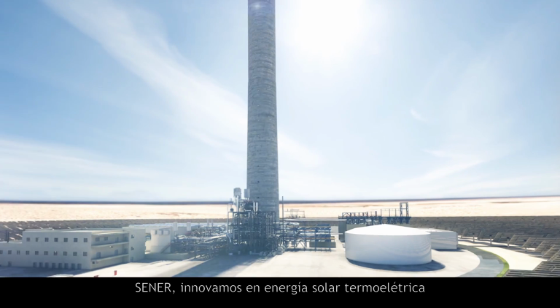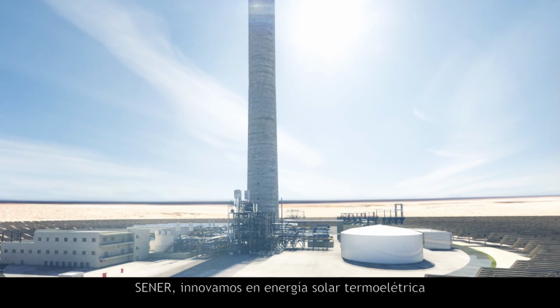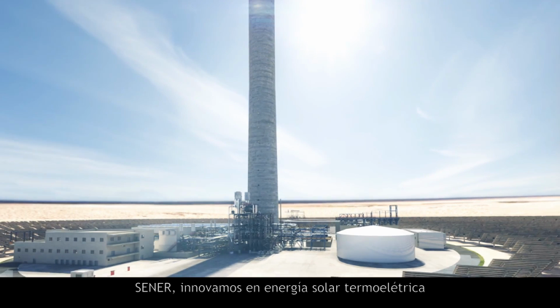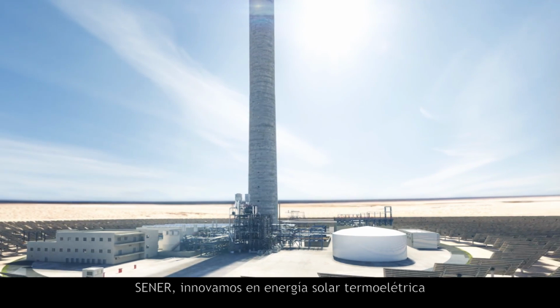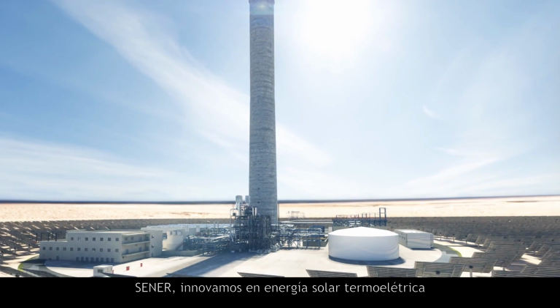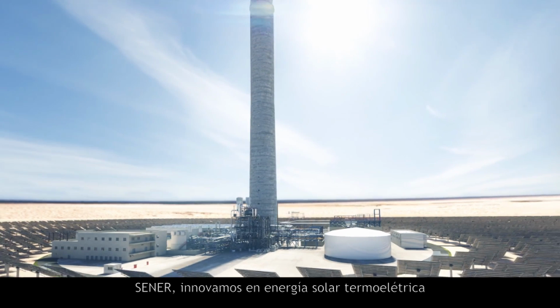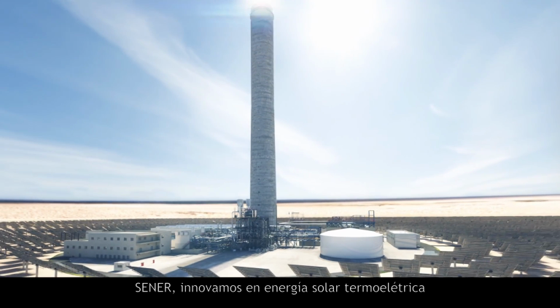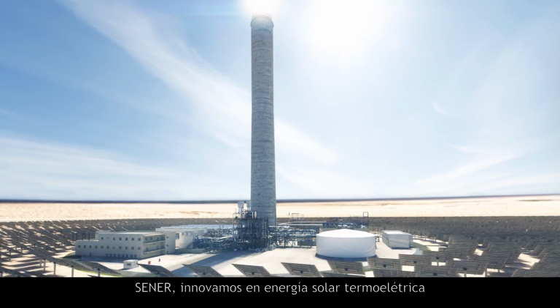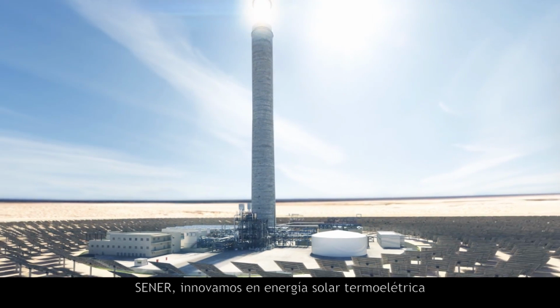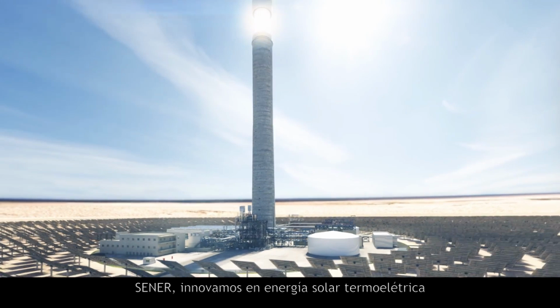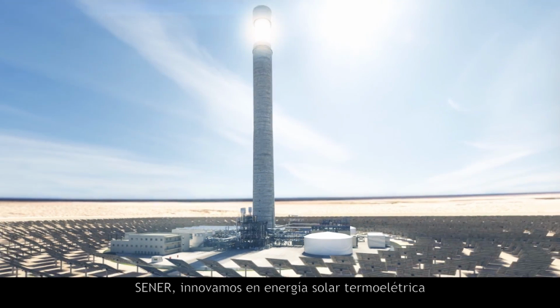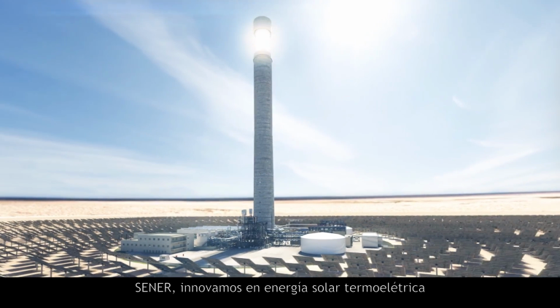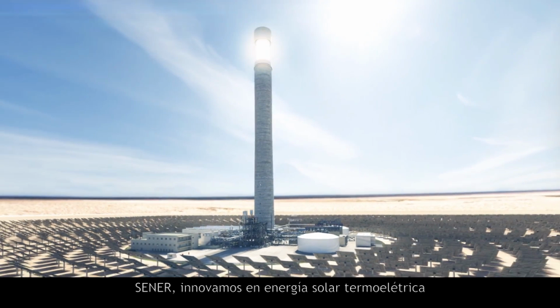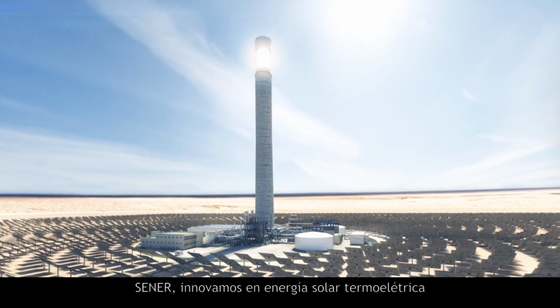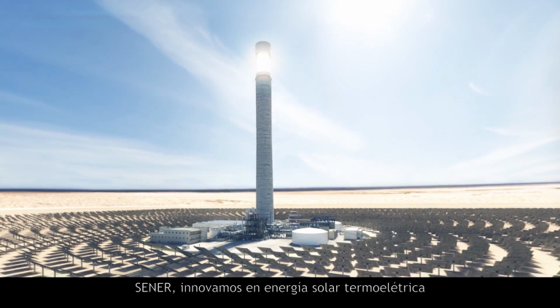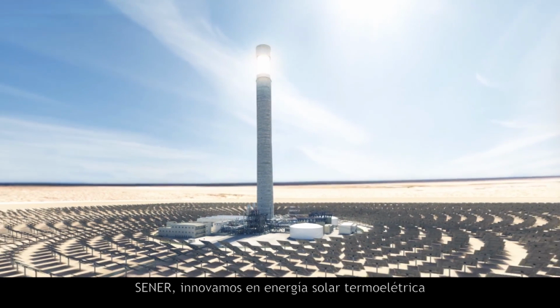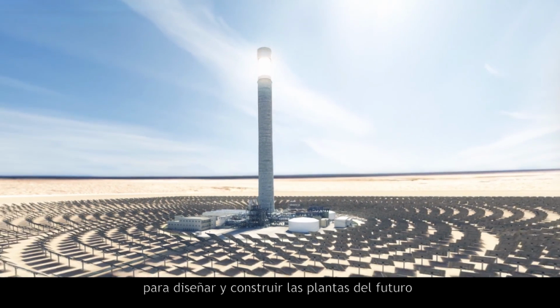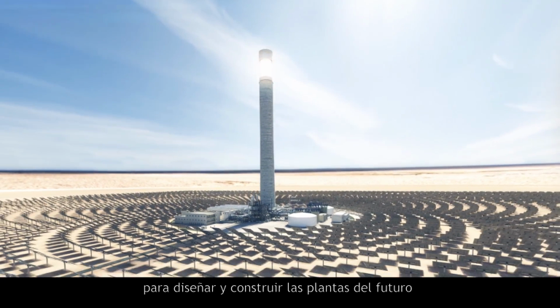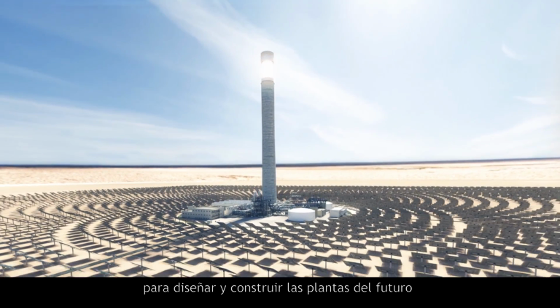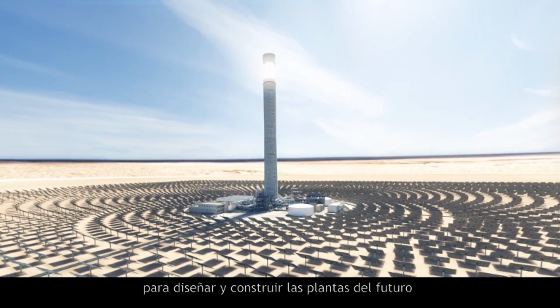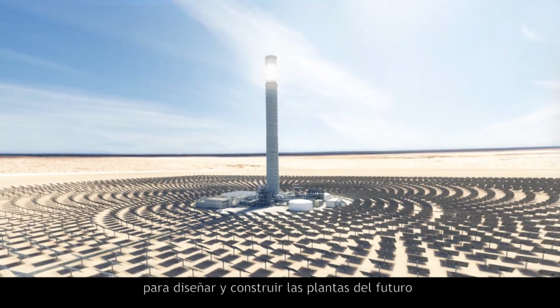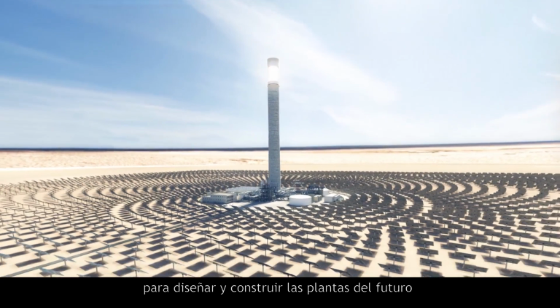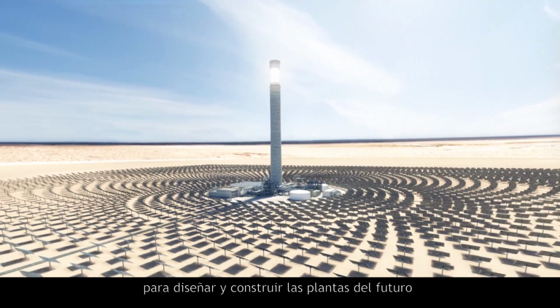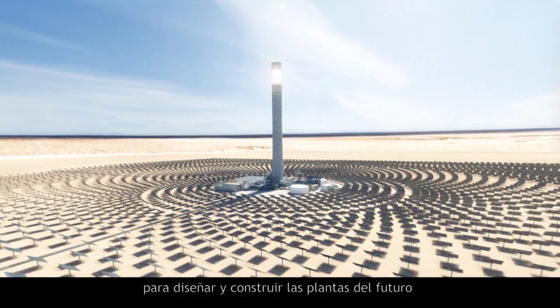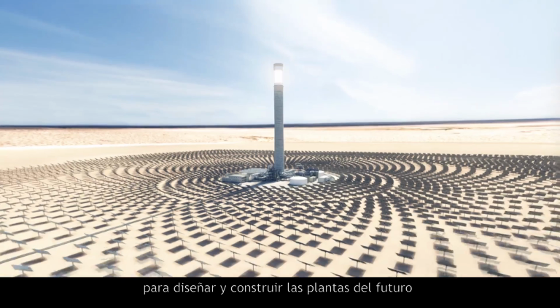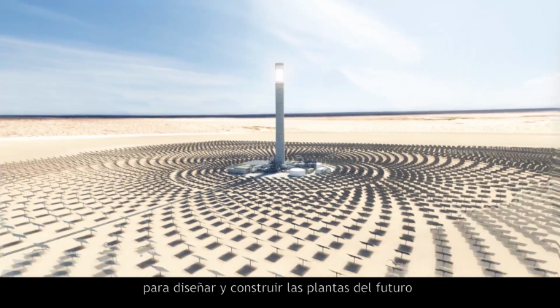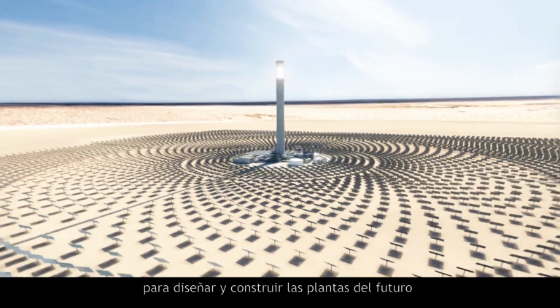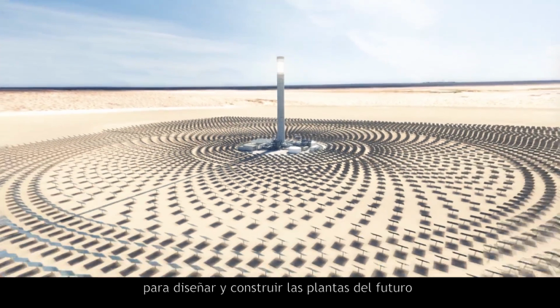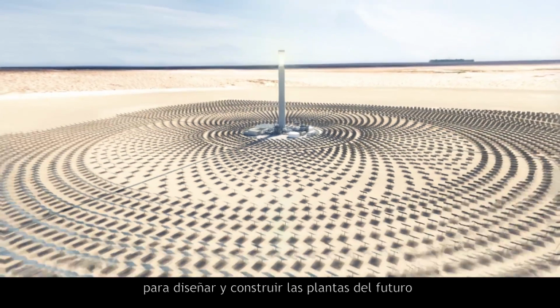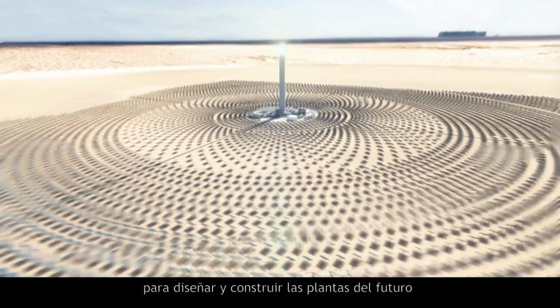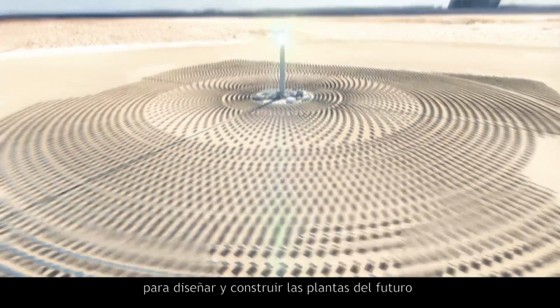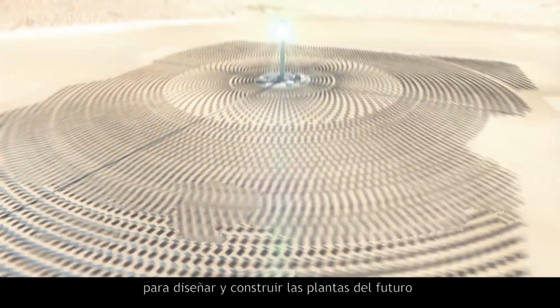CENER. We innovate in thermosolar power to design and build the plants of the future.